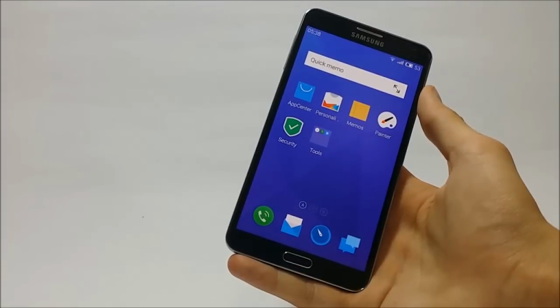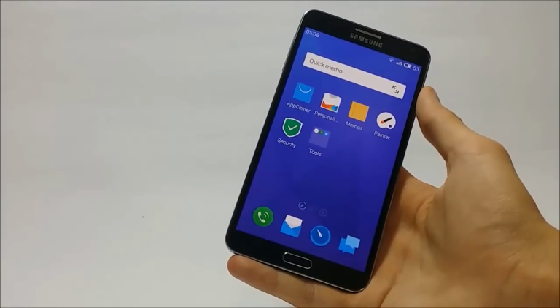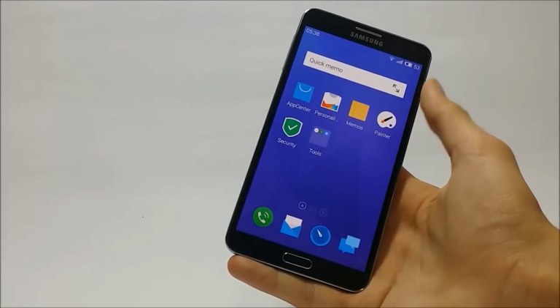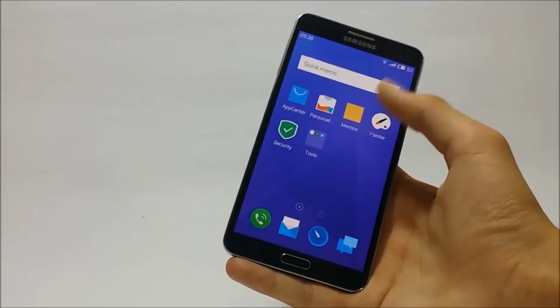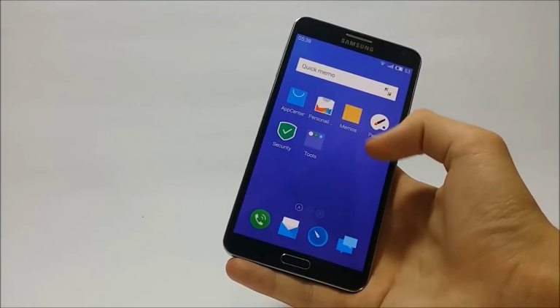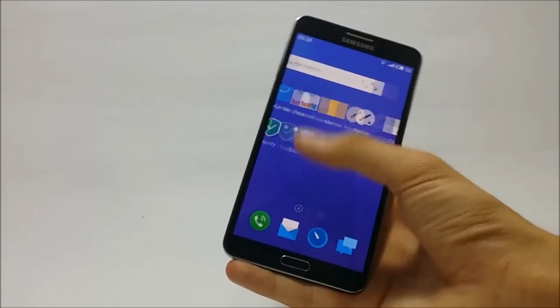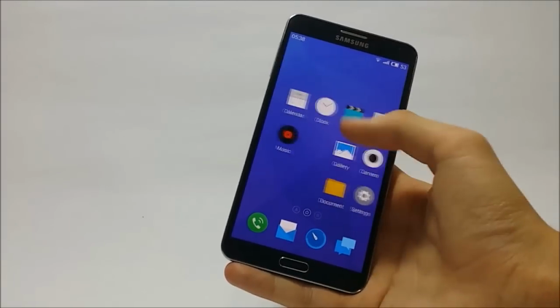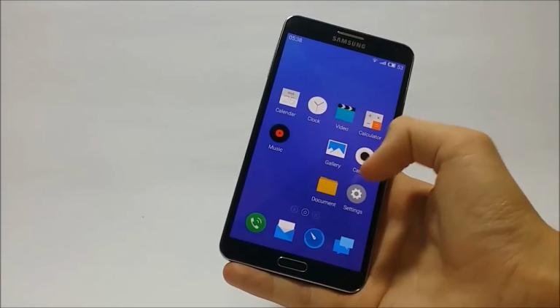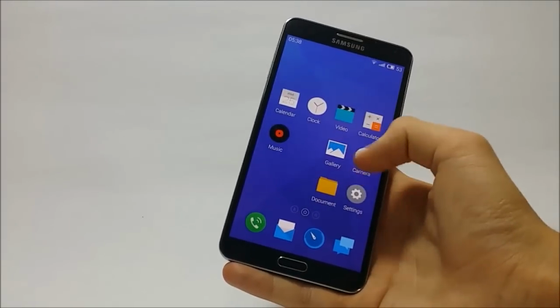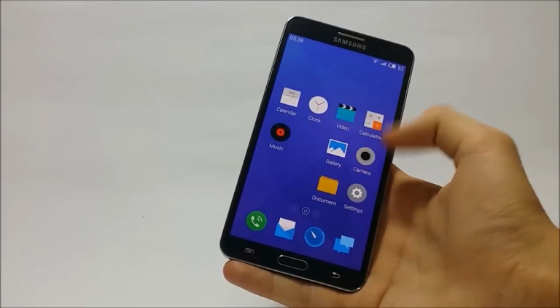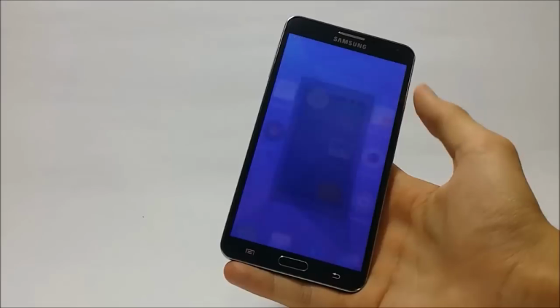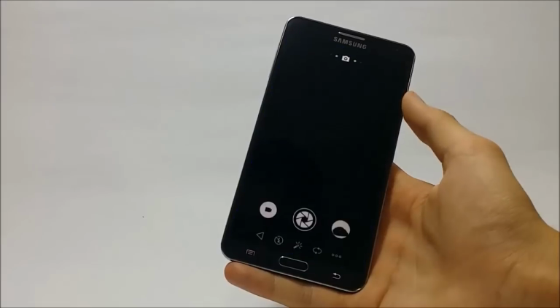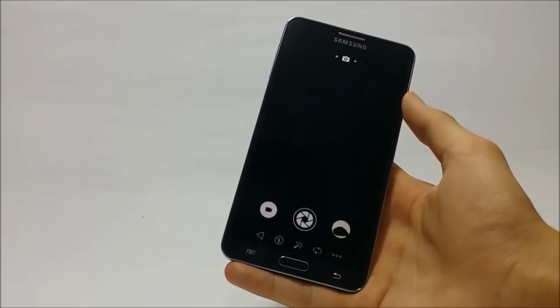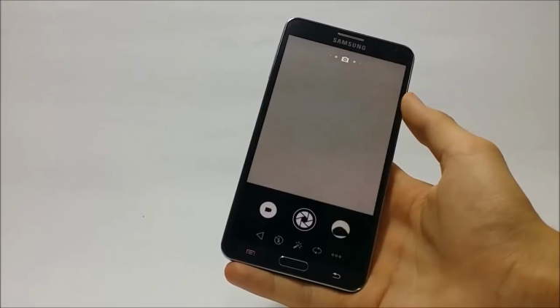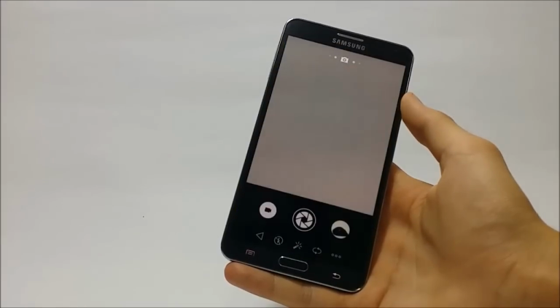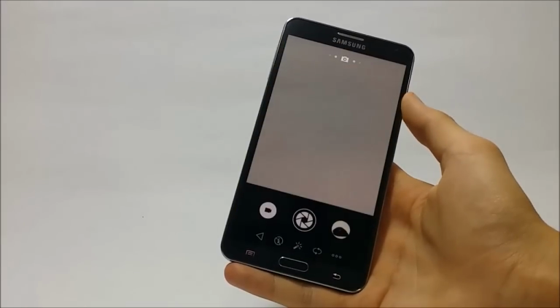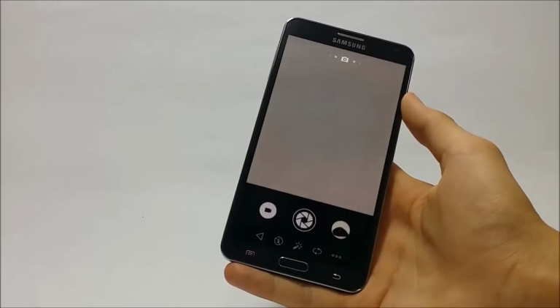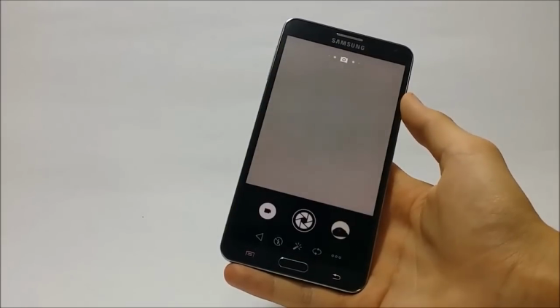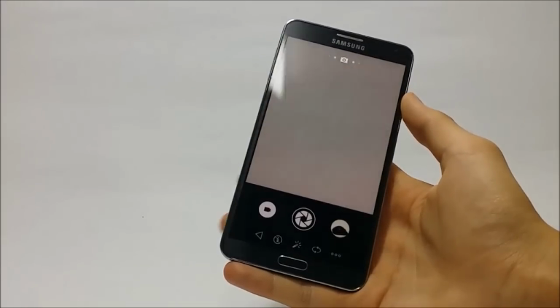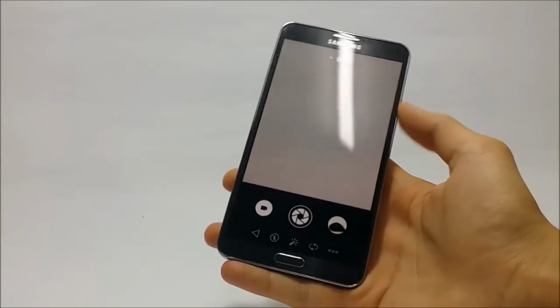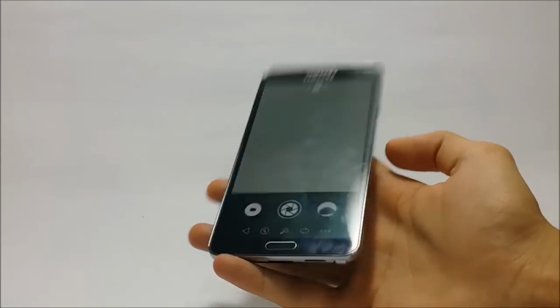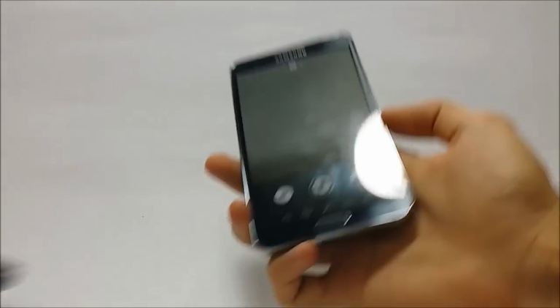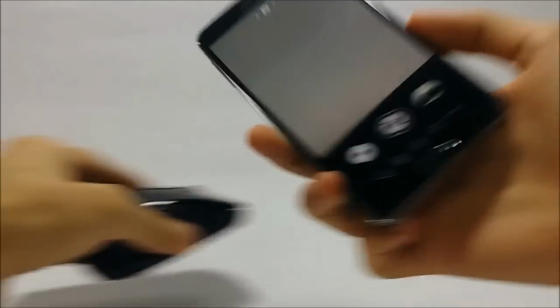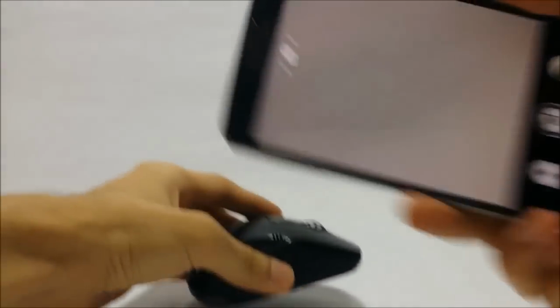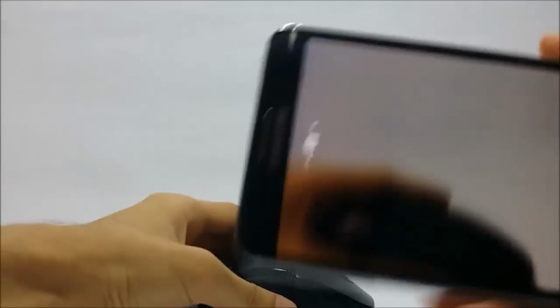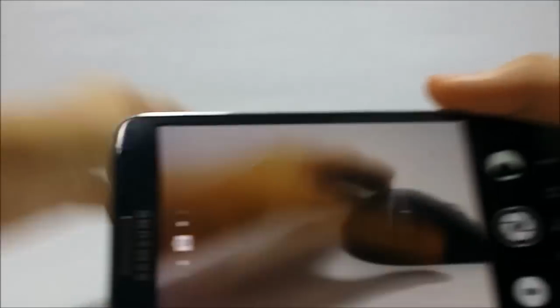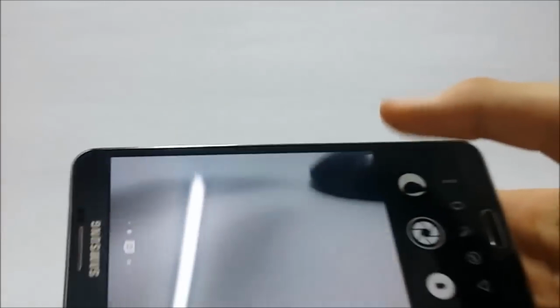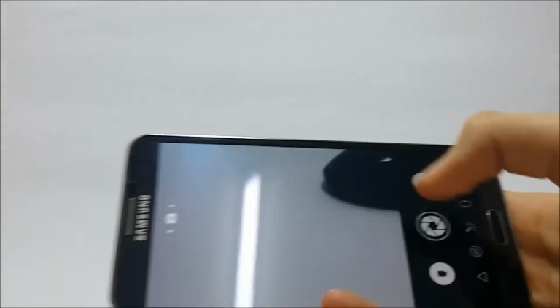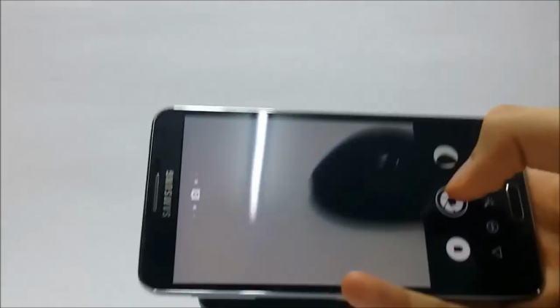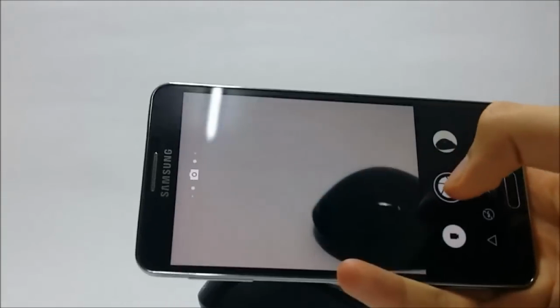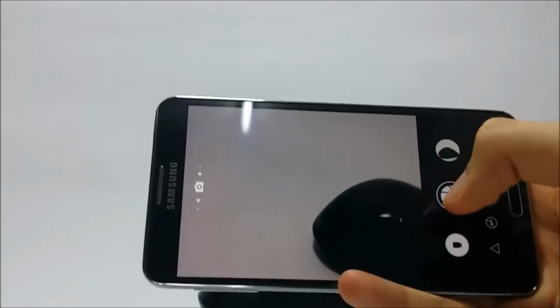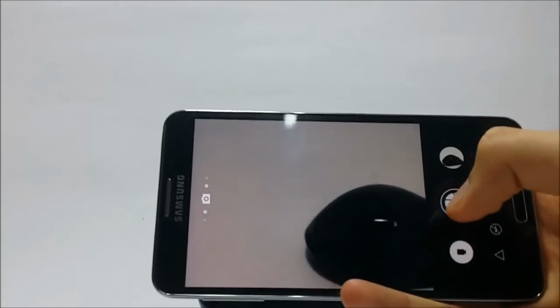The camera app which comes with this ROM has a very neat UI with all the features working out of the box.